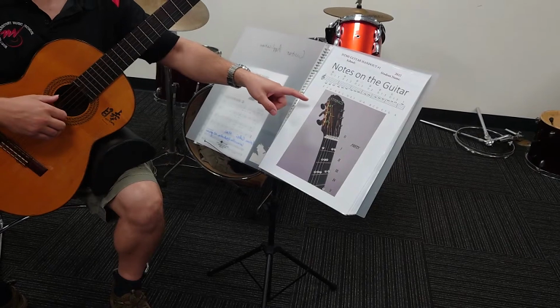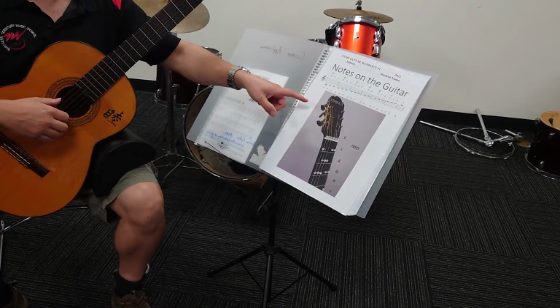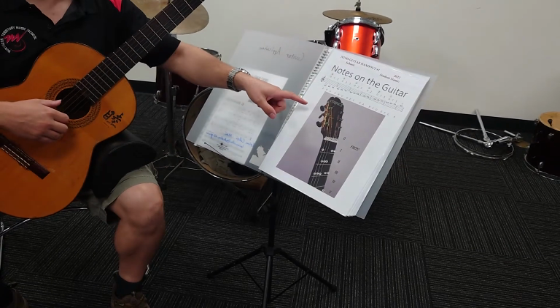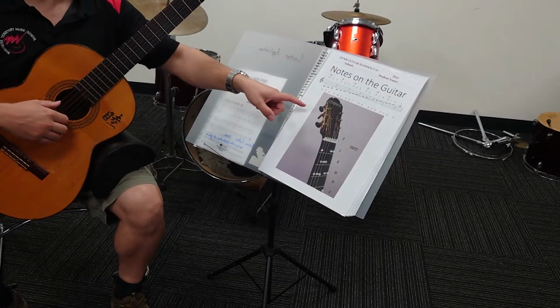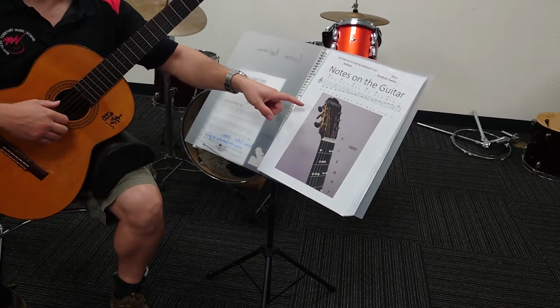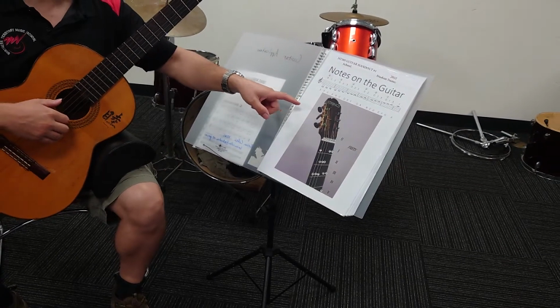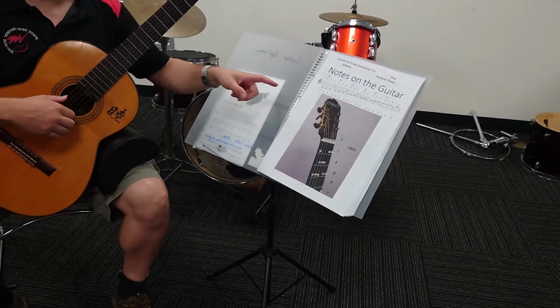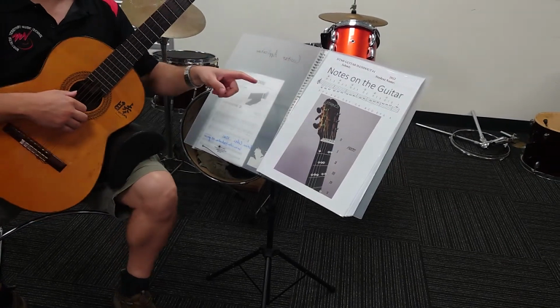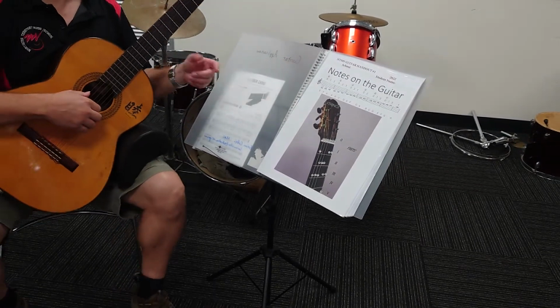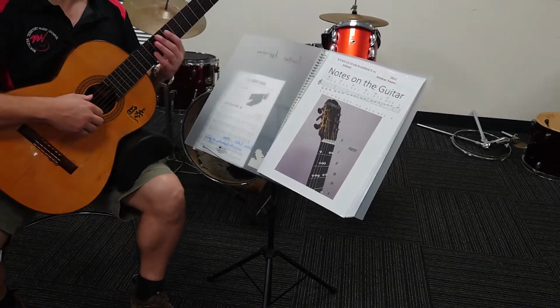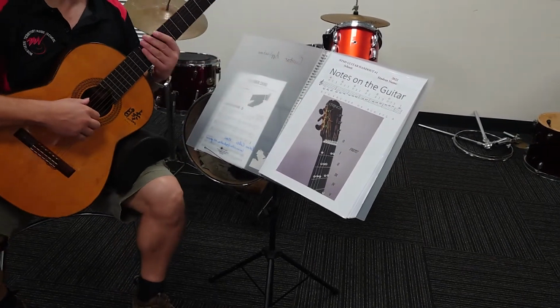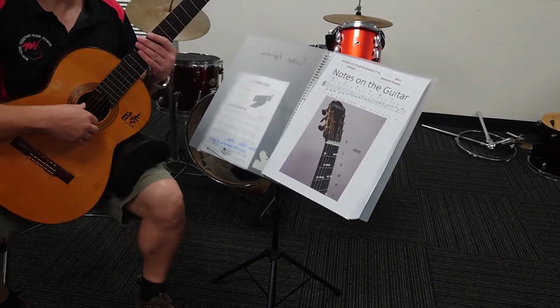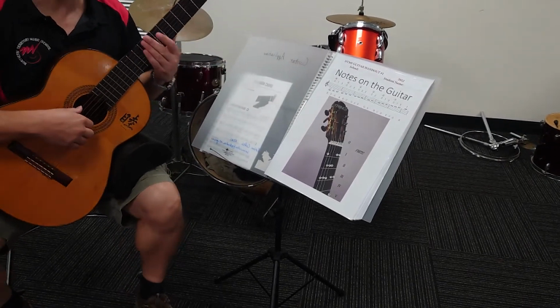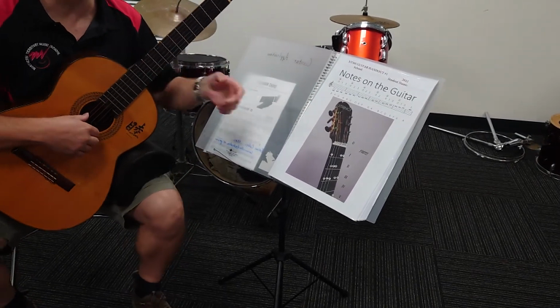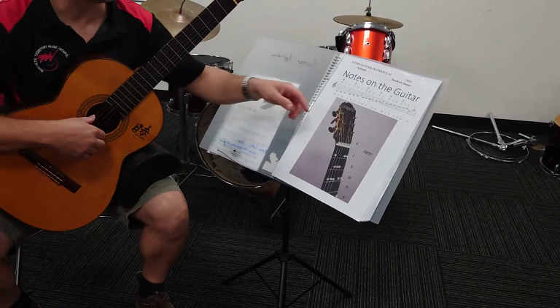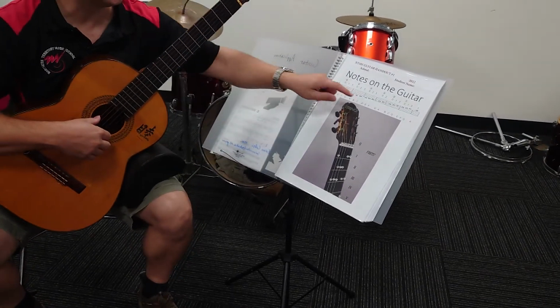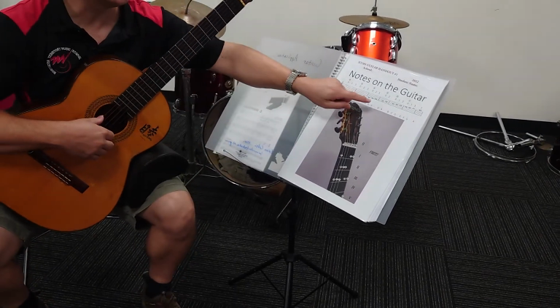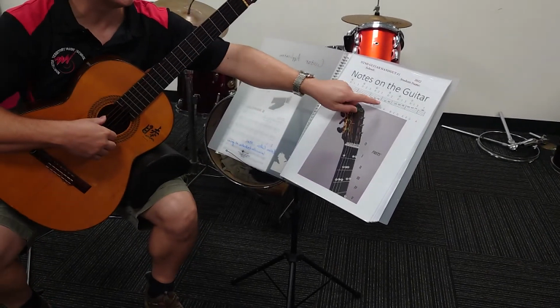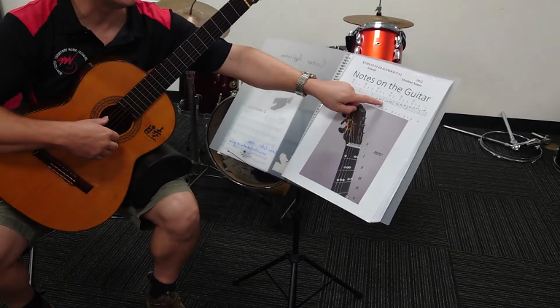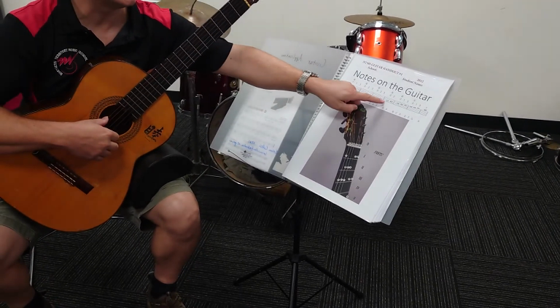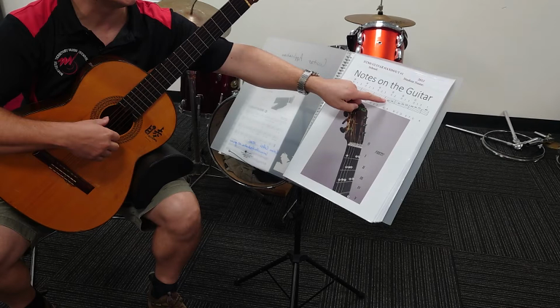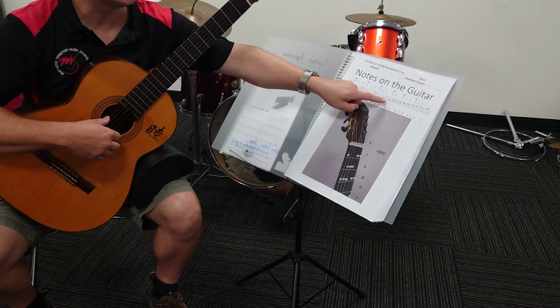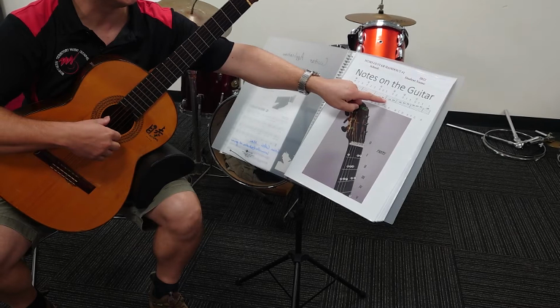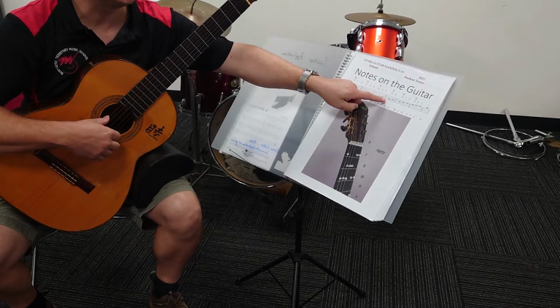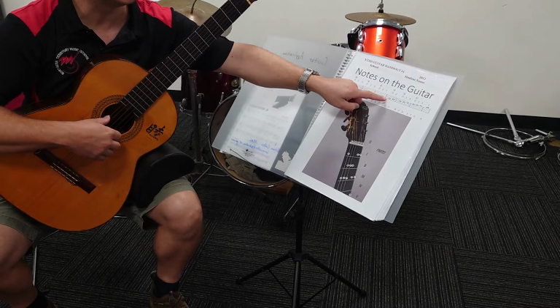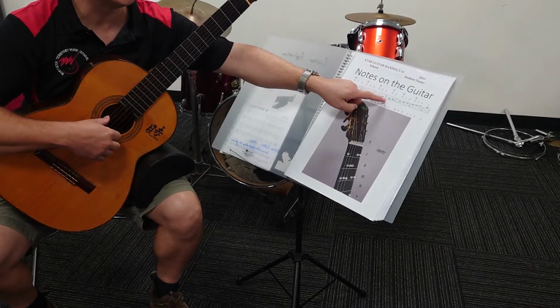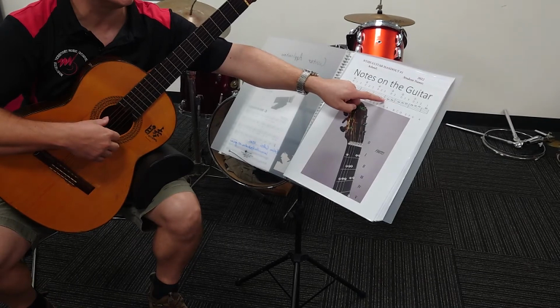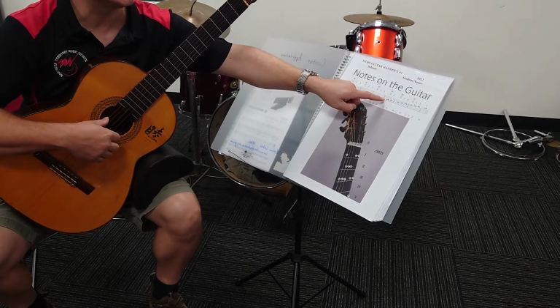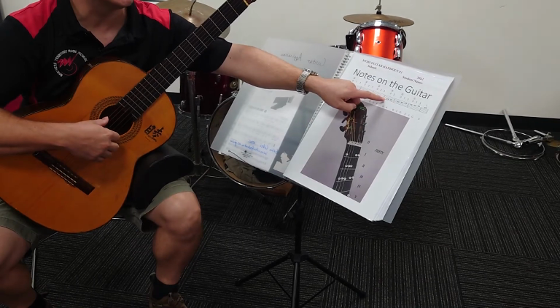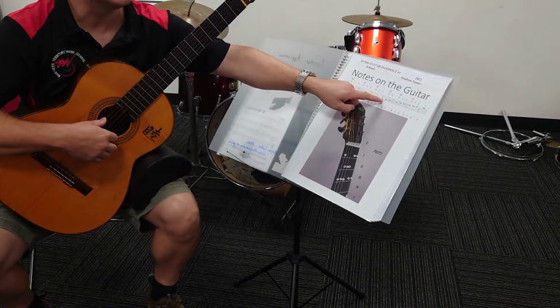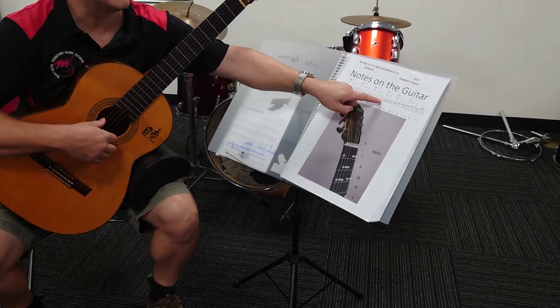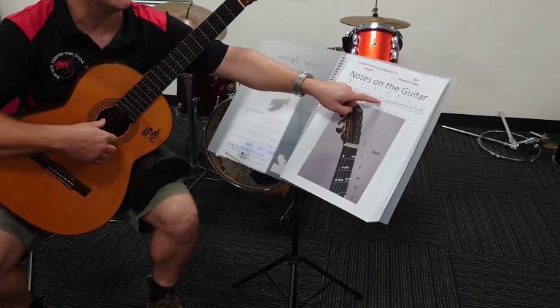Okay, this is the You Are My Sunshine video. Just before you get started, it's important that you practice your G Mixolydian scale mode.